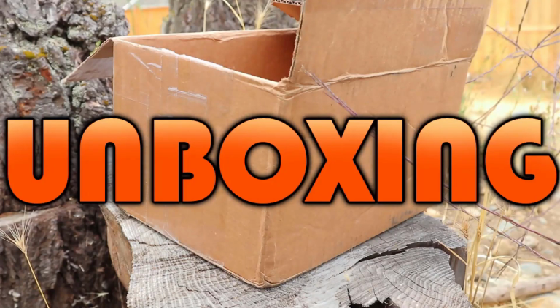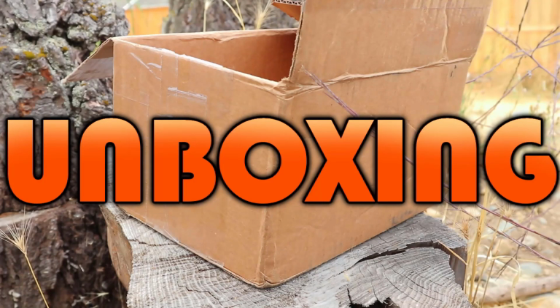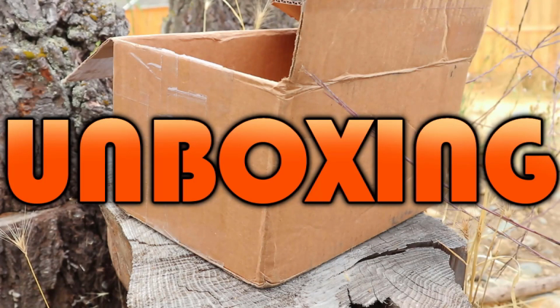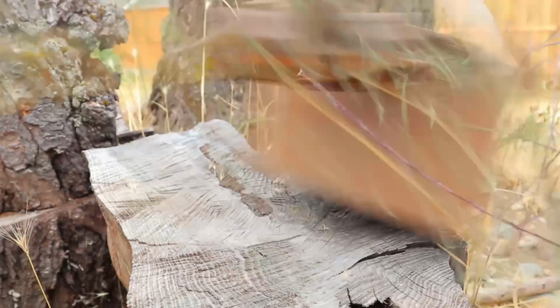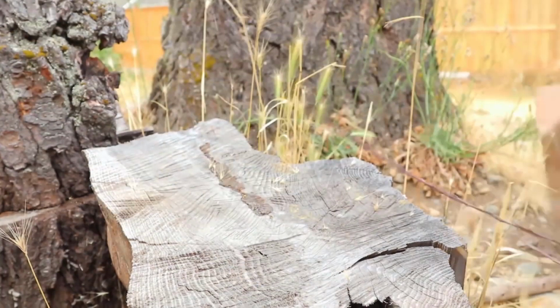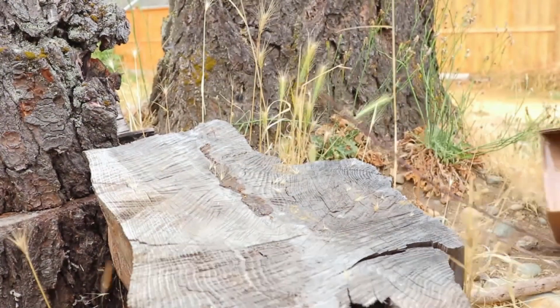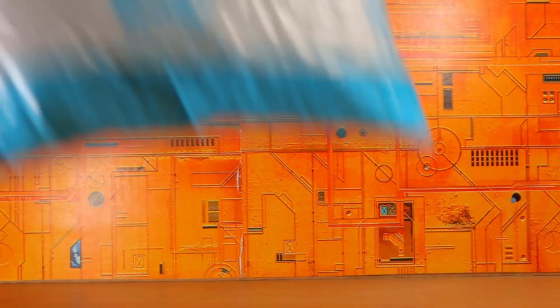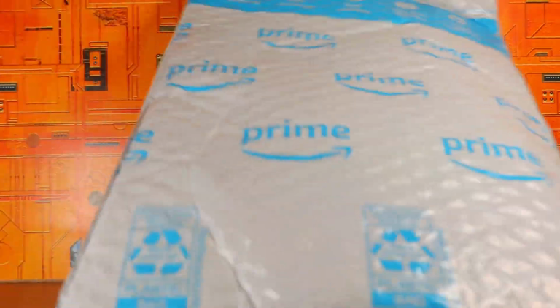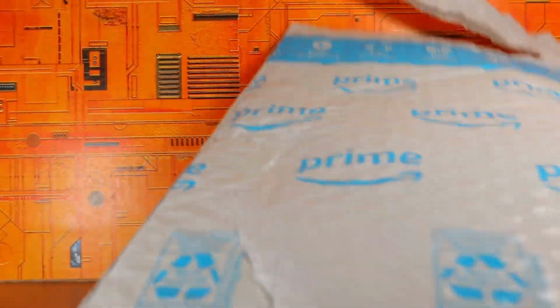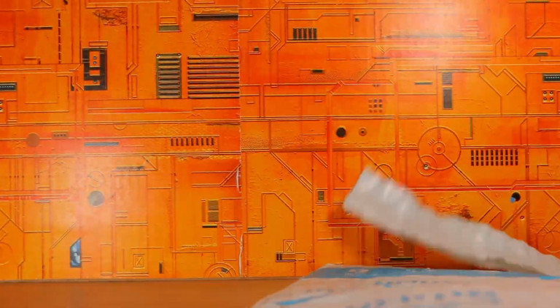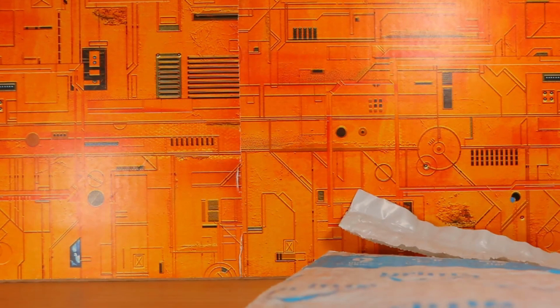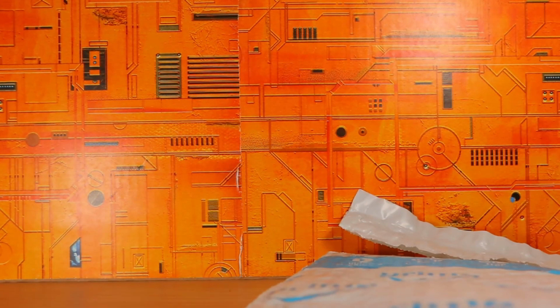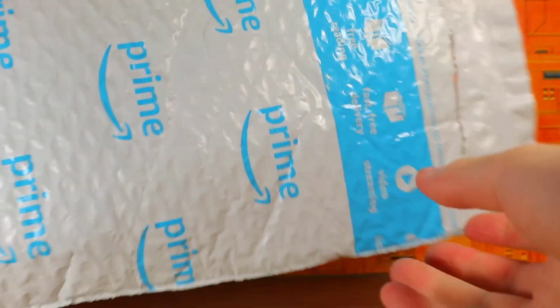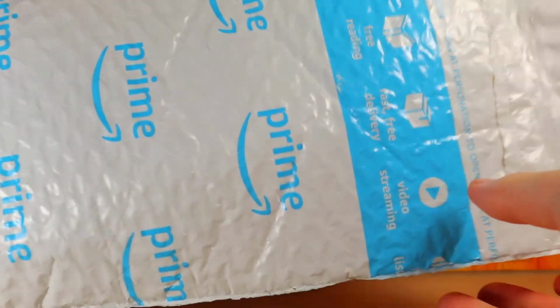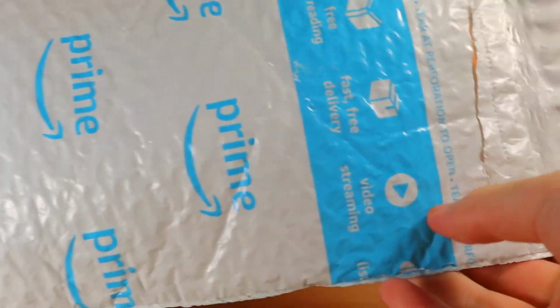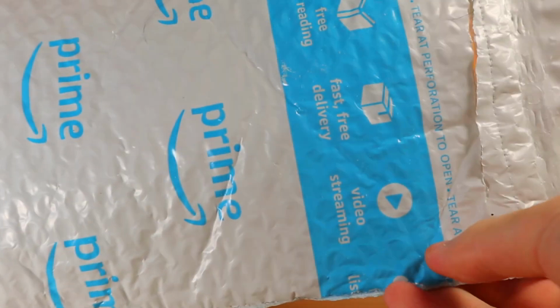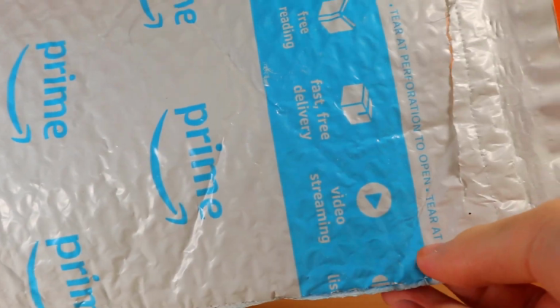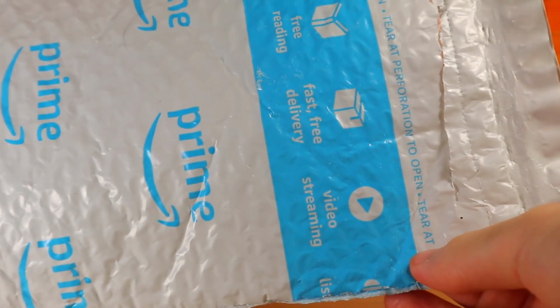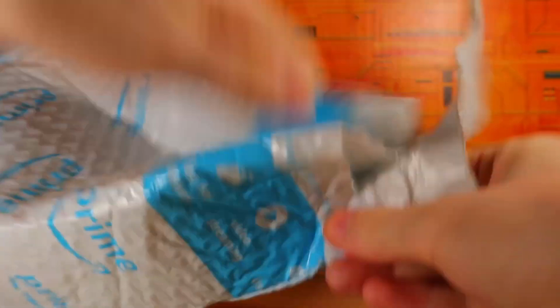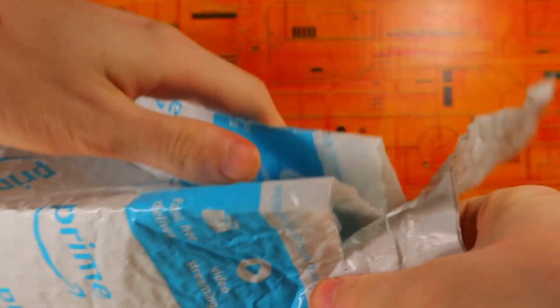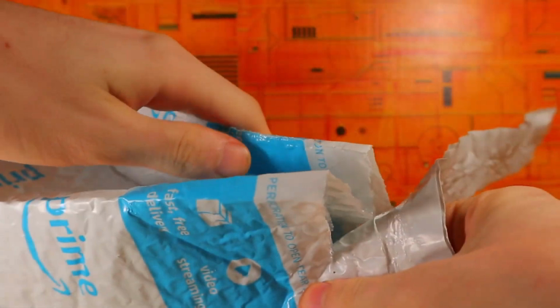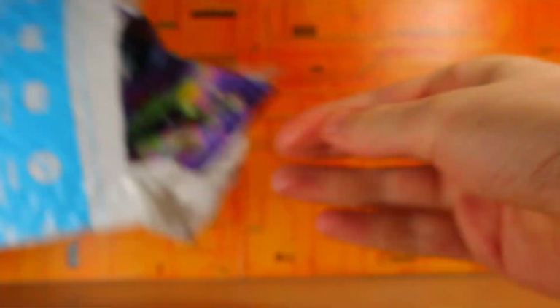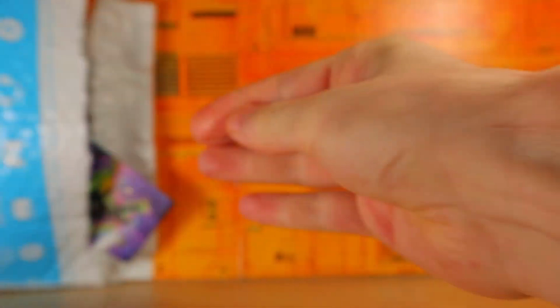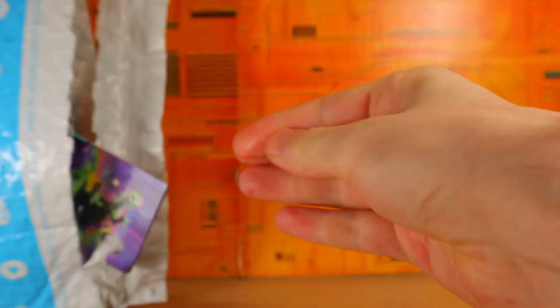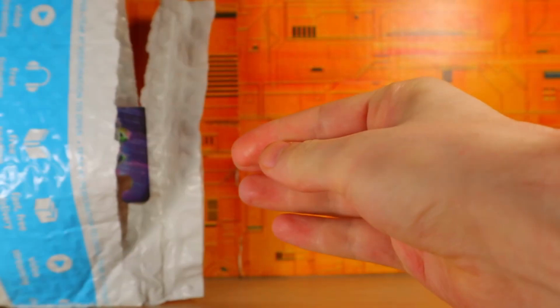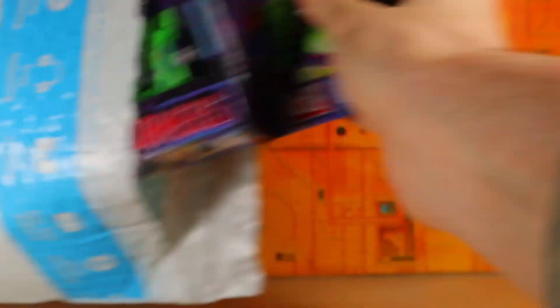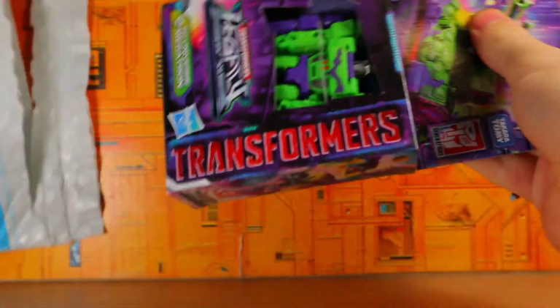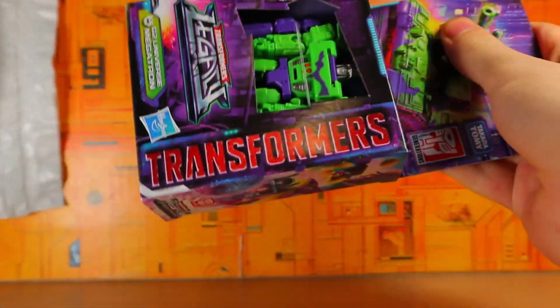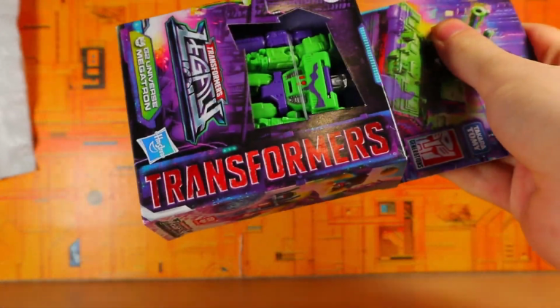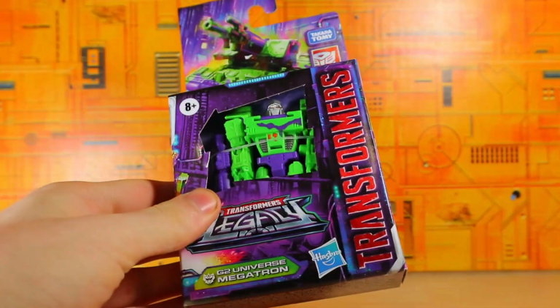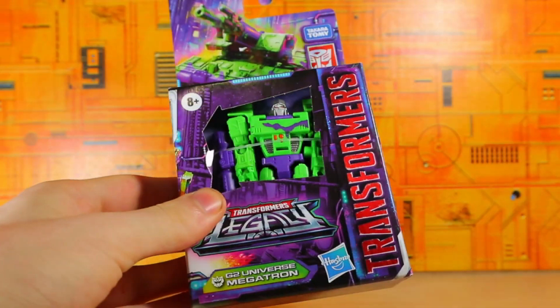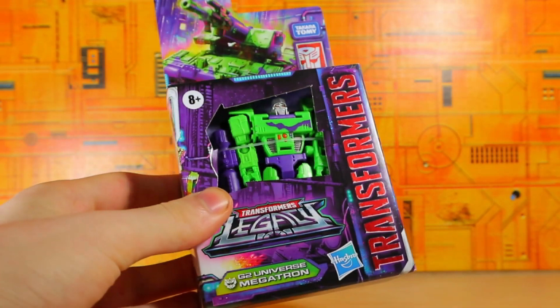Unboxing! What's in the package? This is gonna be a quick one. Ta-da! Oh. Ta-da! There we go!